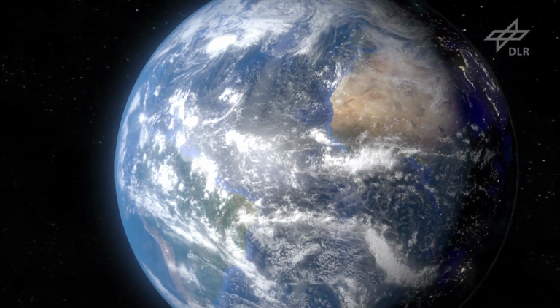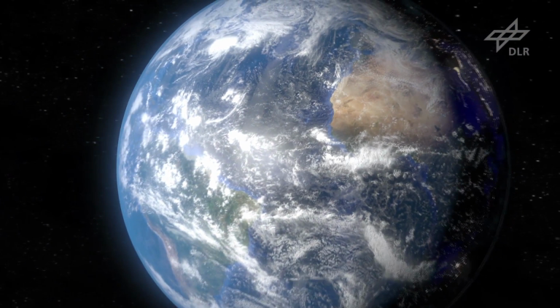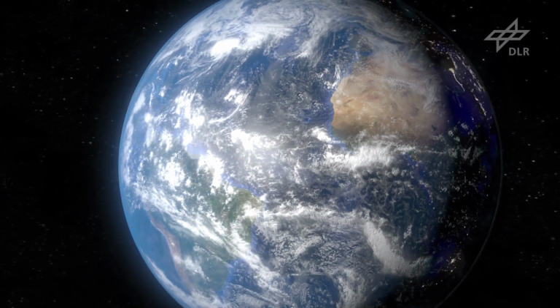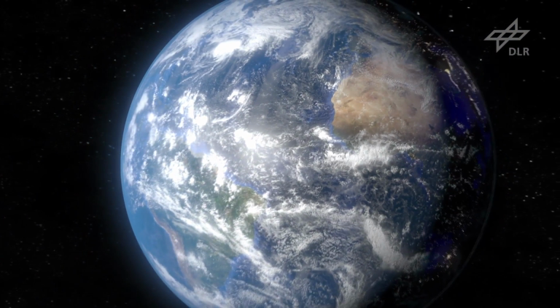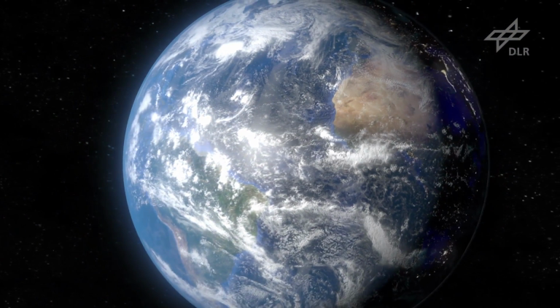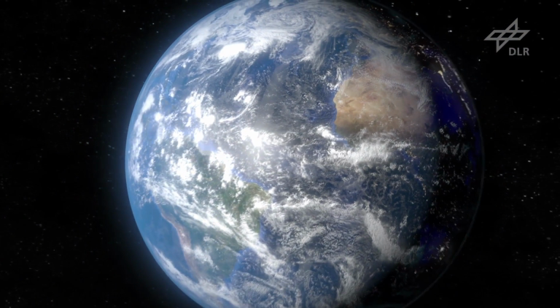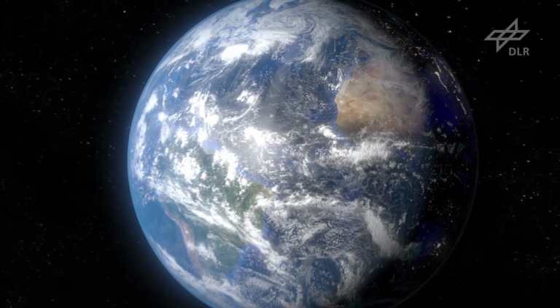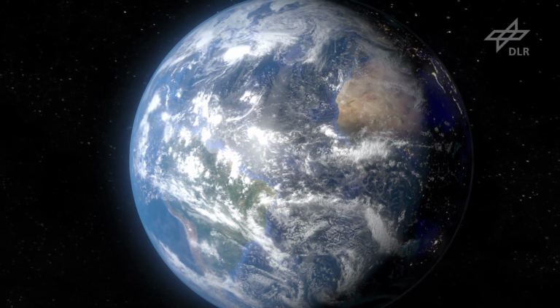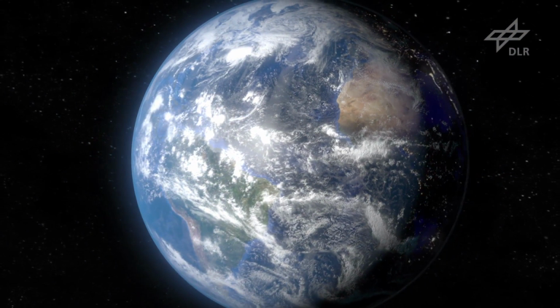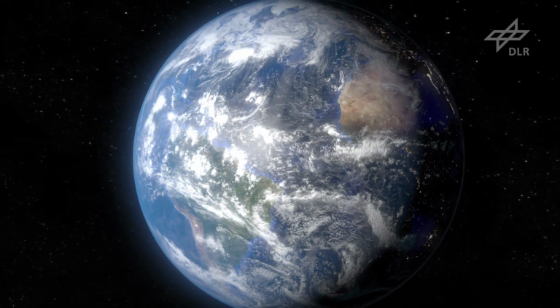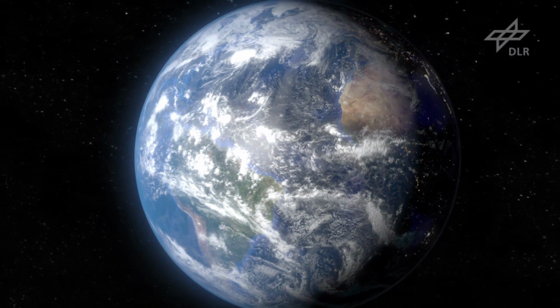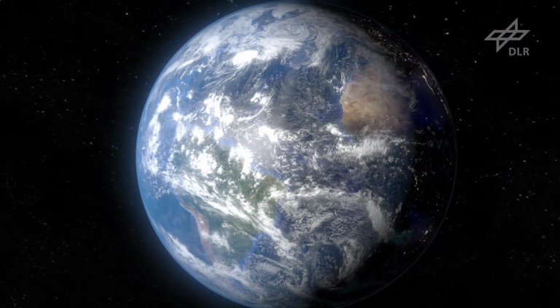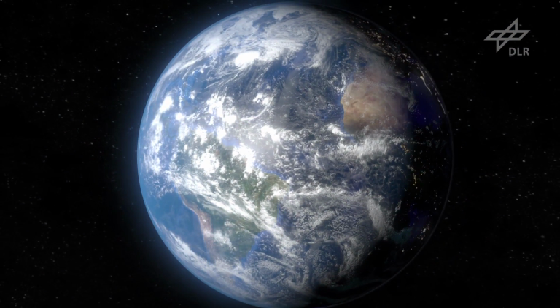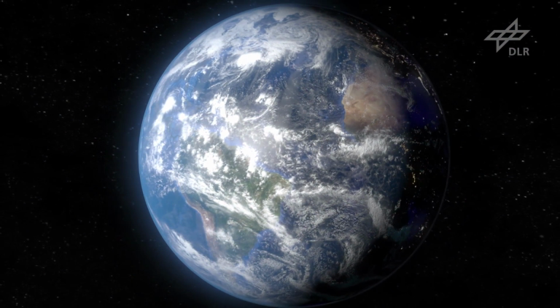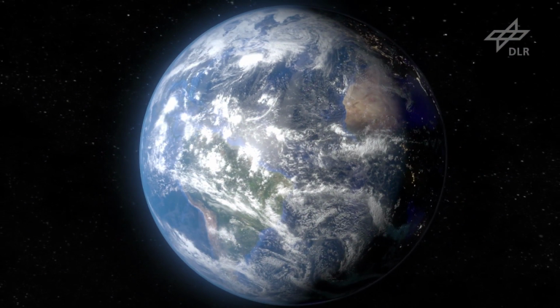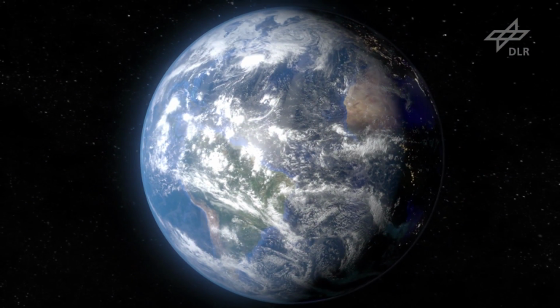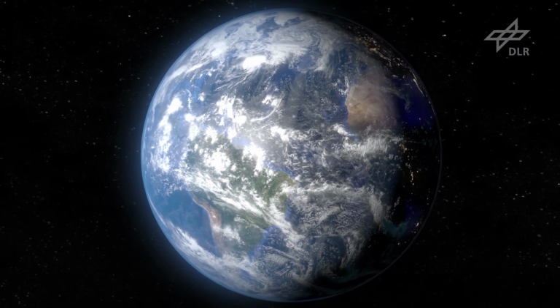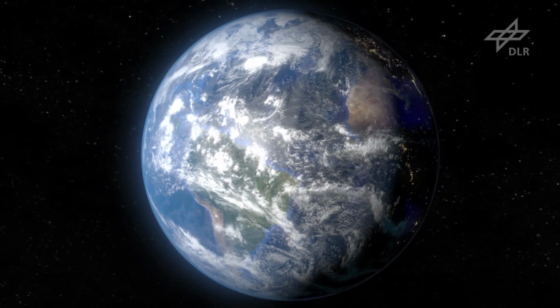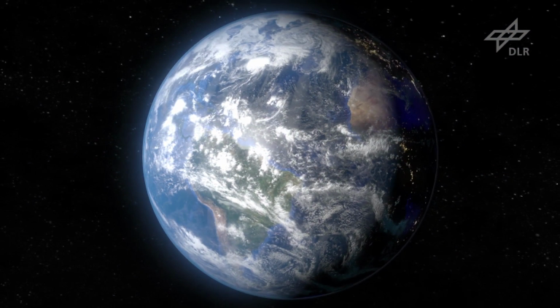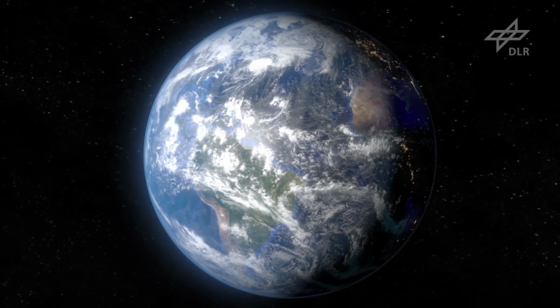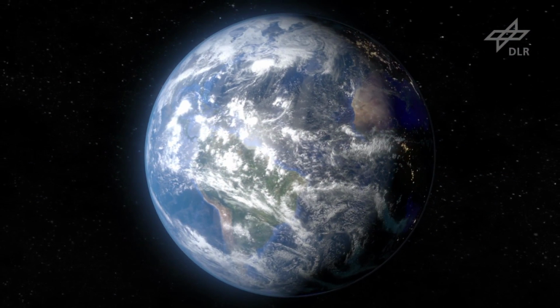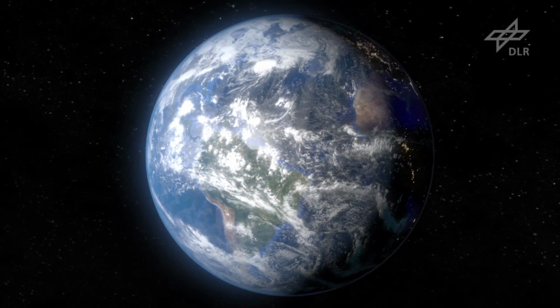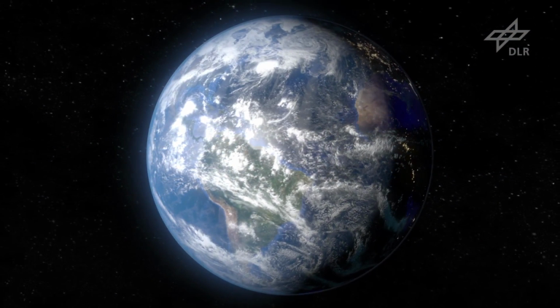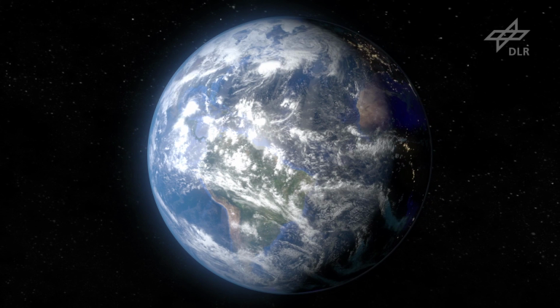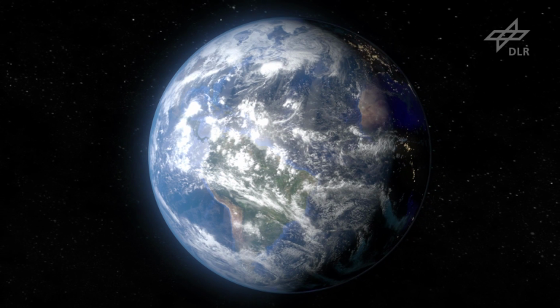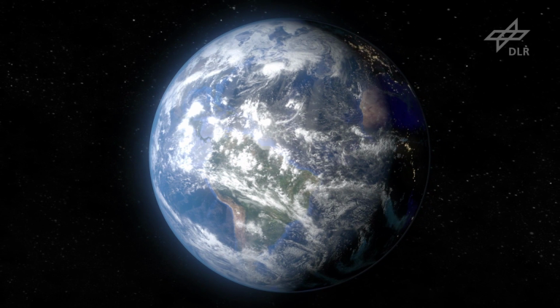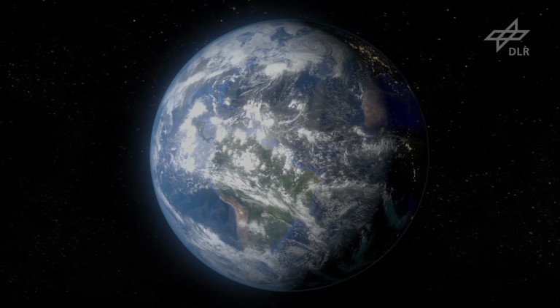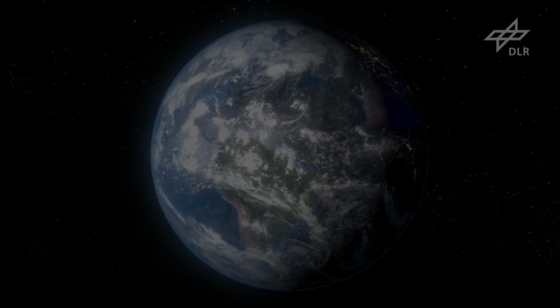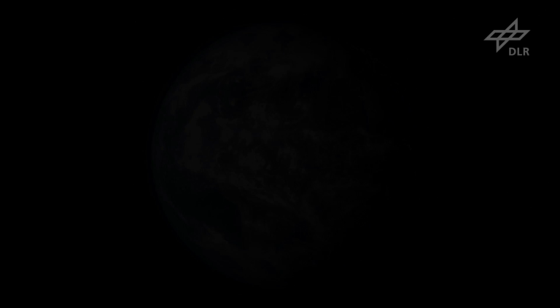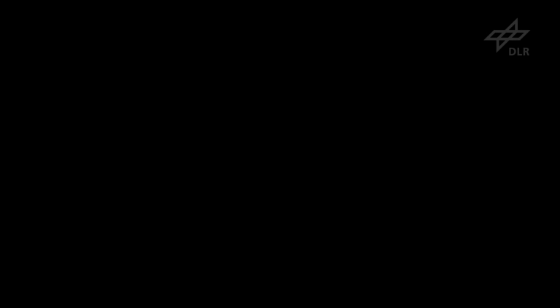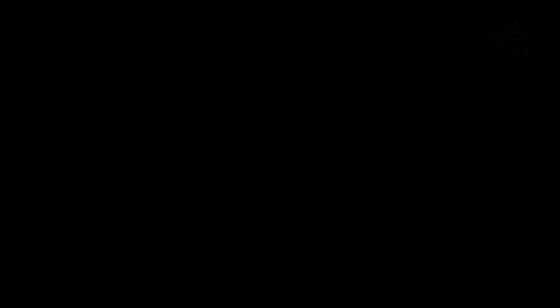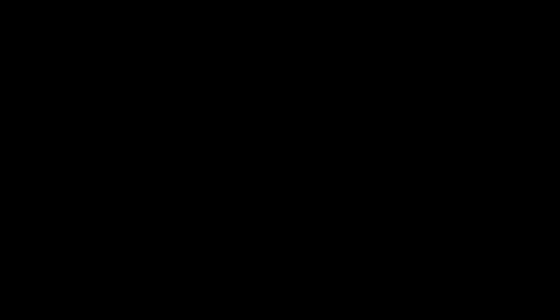Space research for life on Earth at DLR in Bremen.